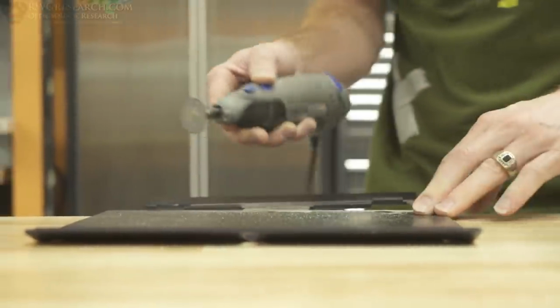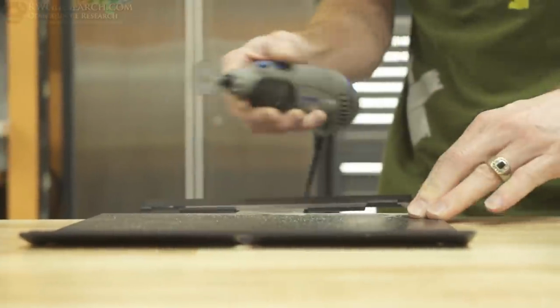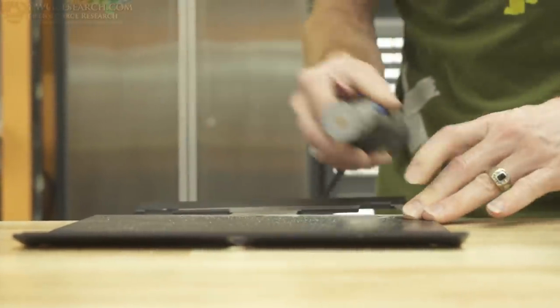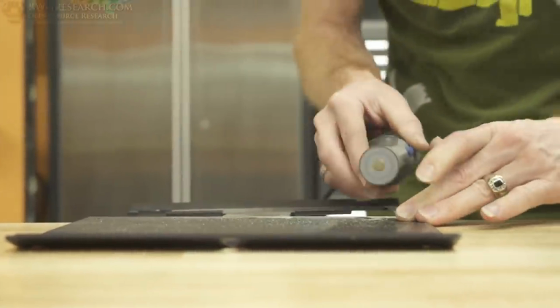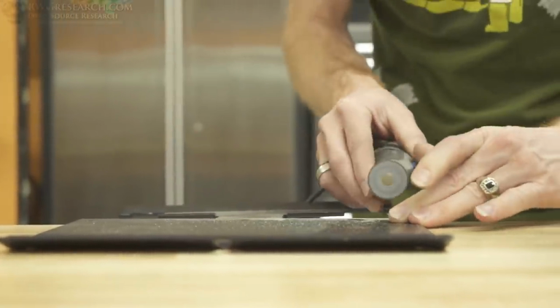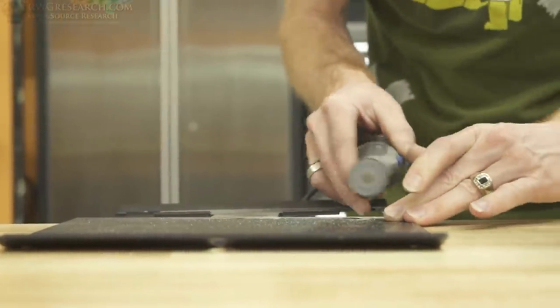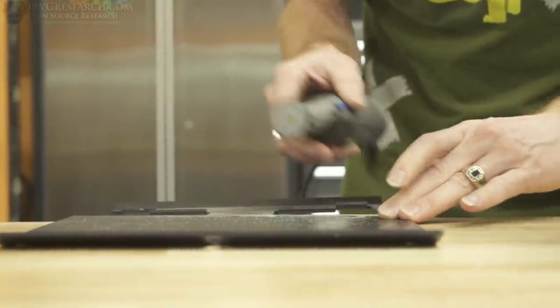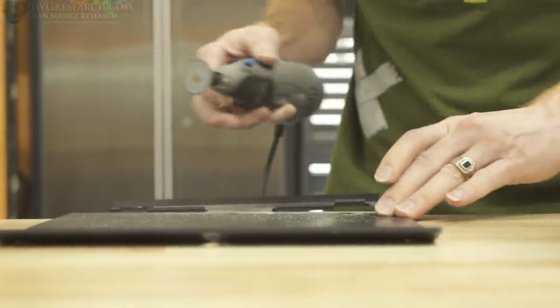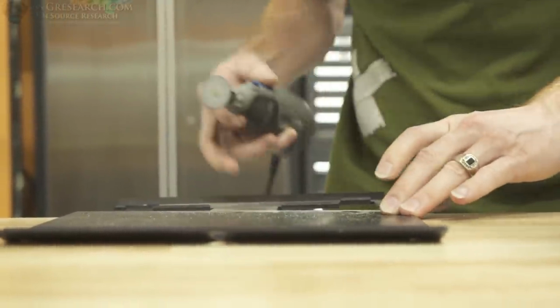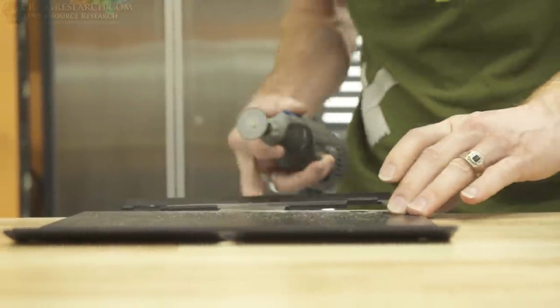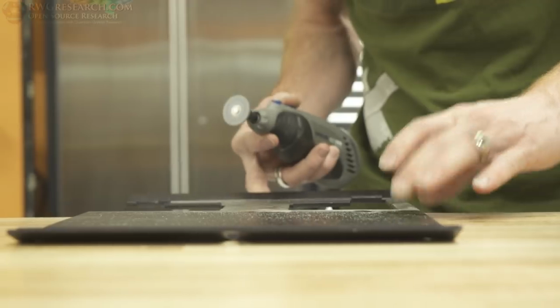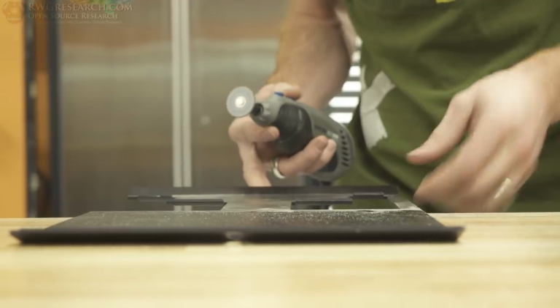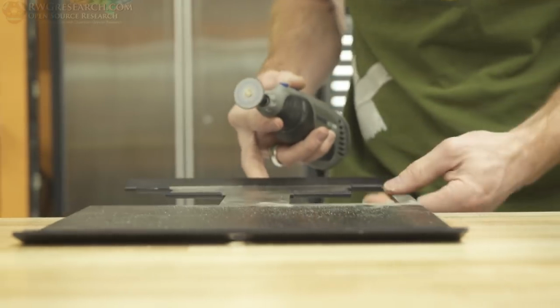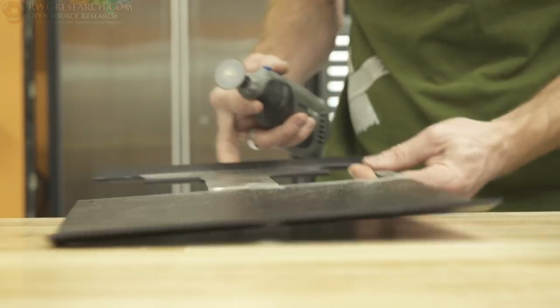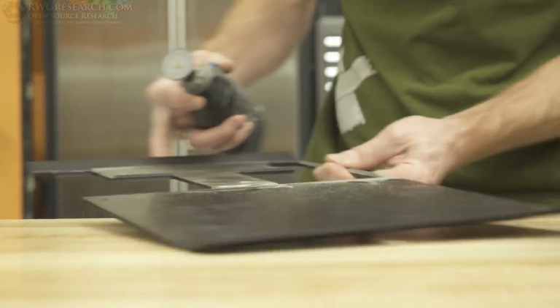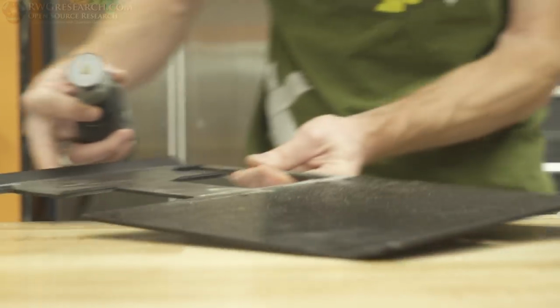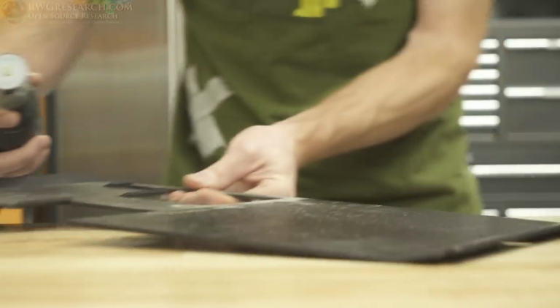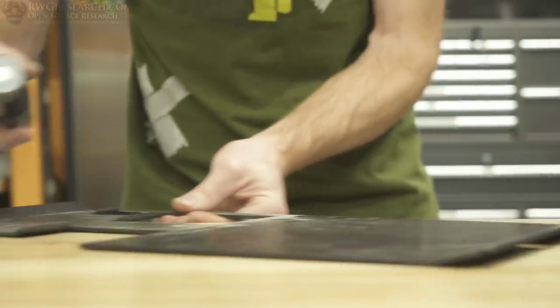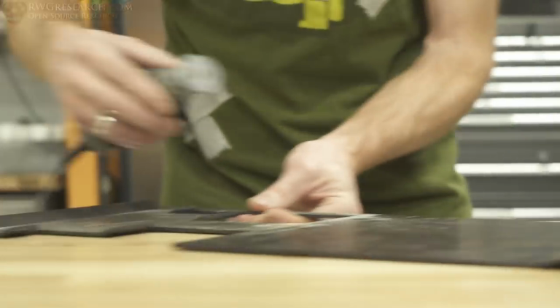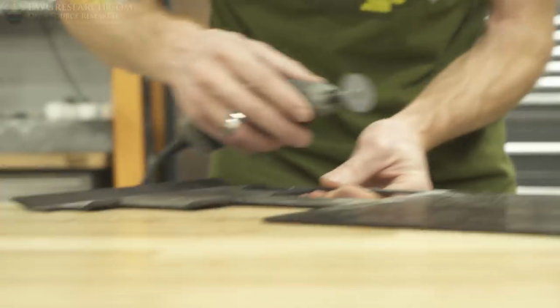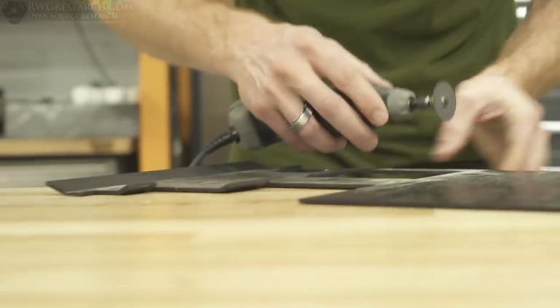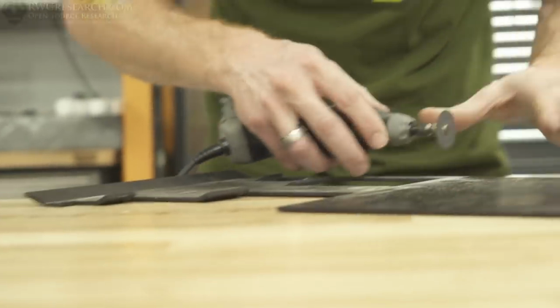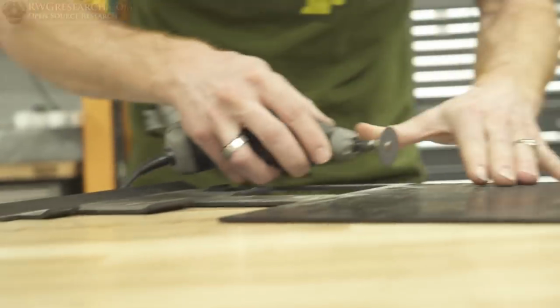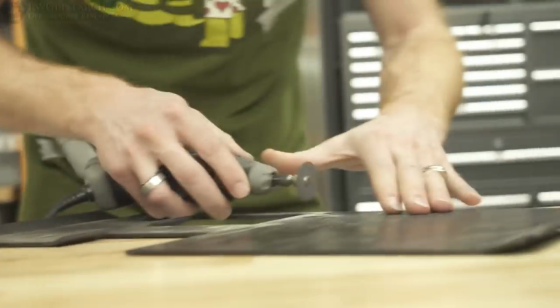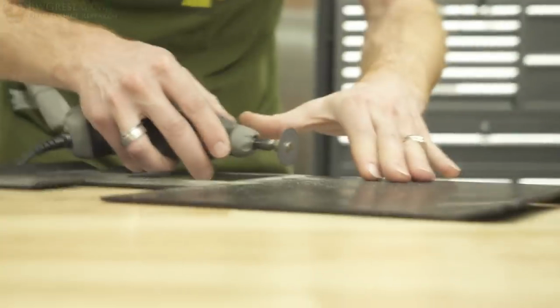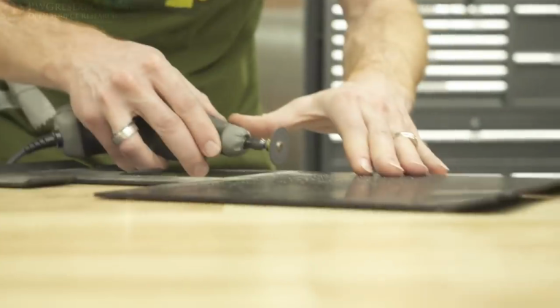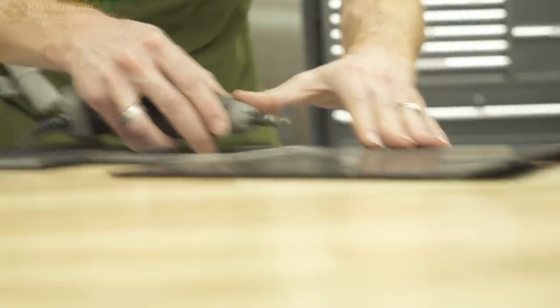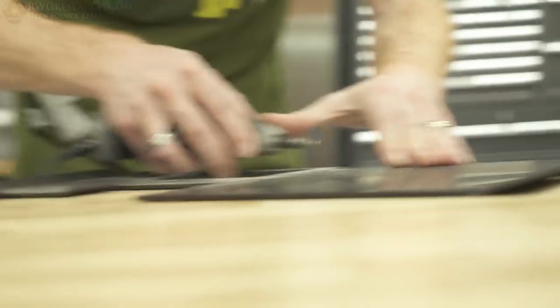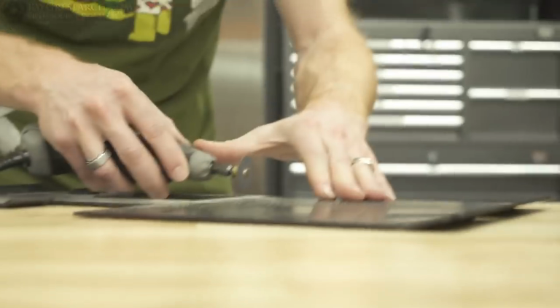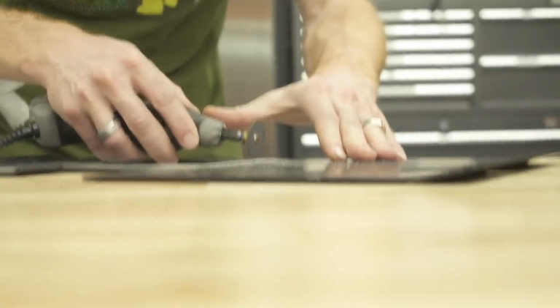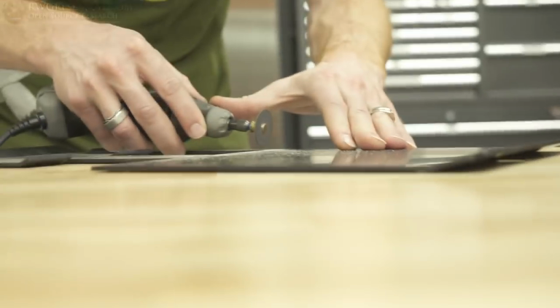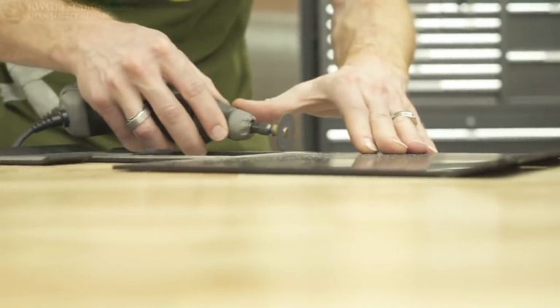Cut all the way through better than I intended. So that's great.